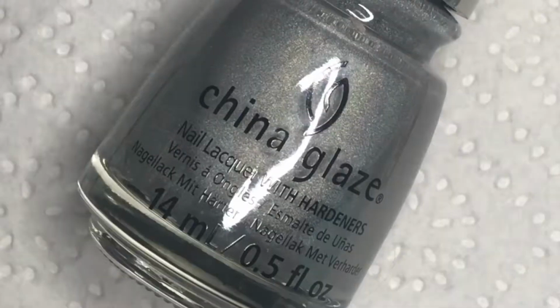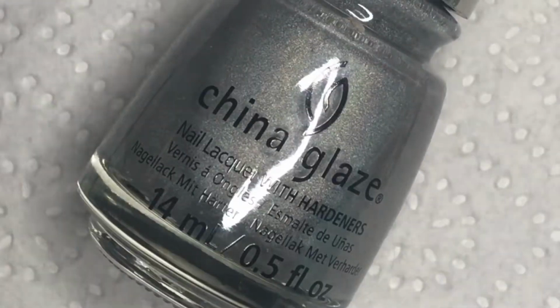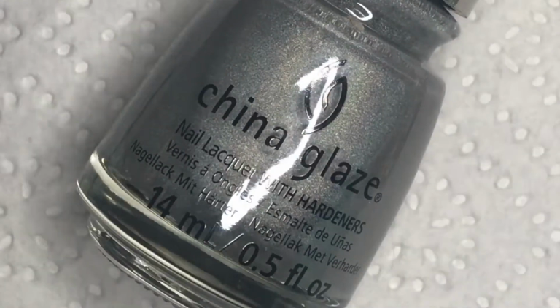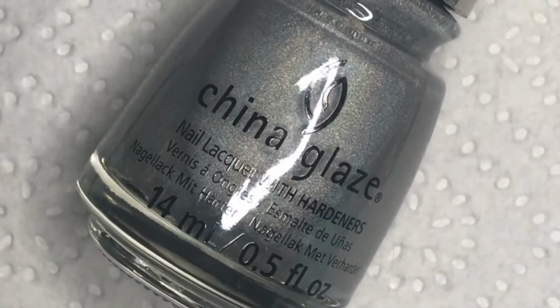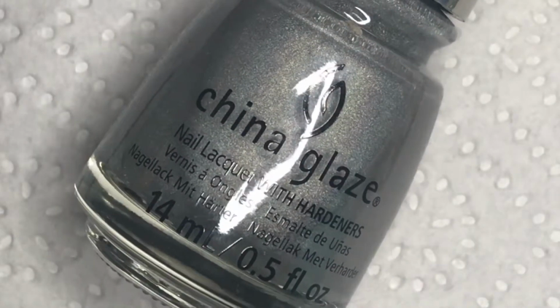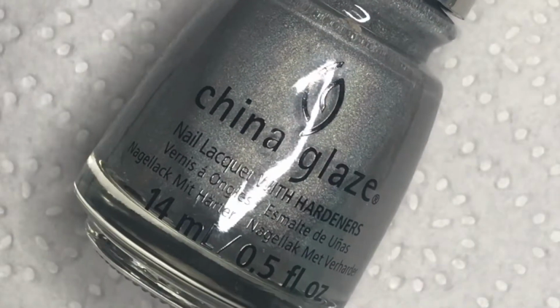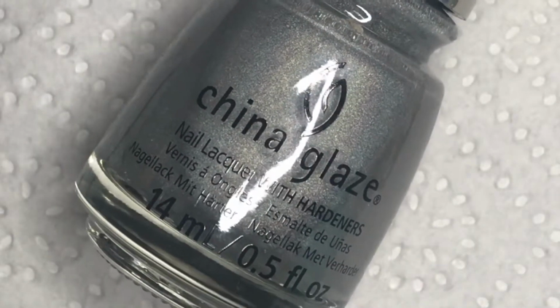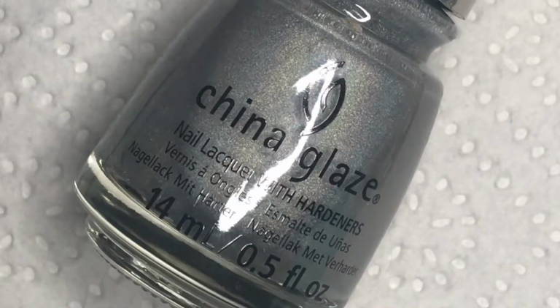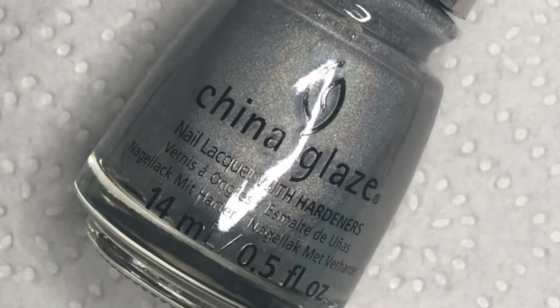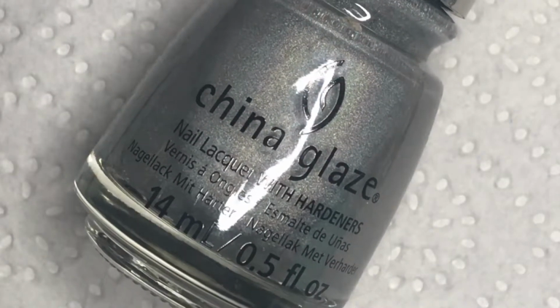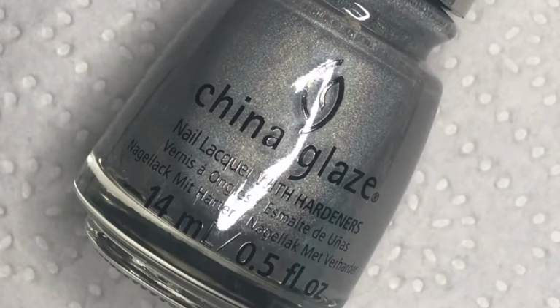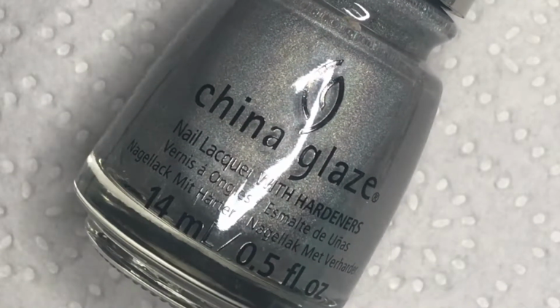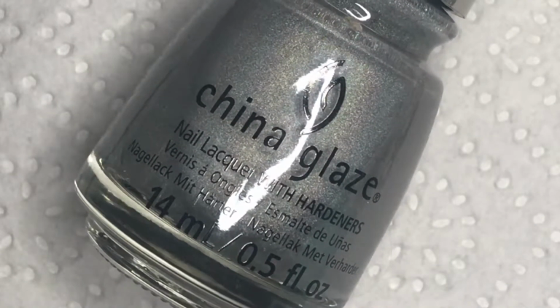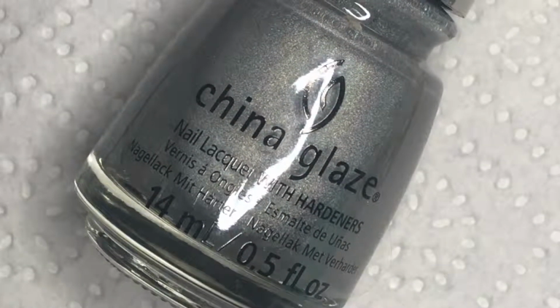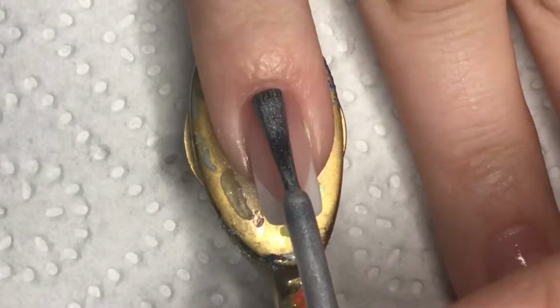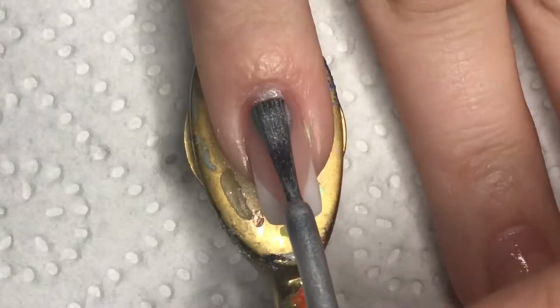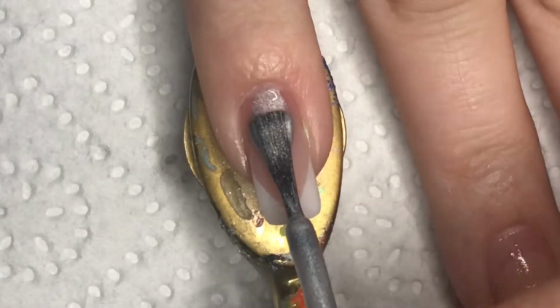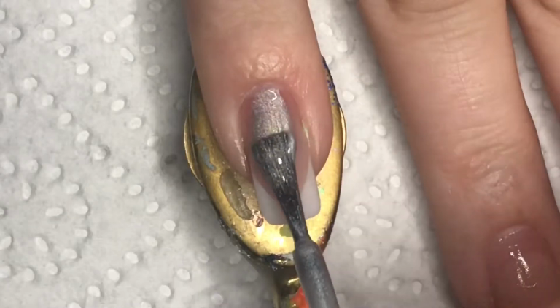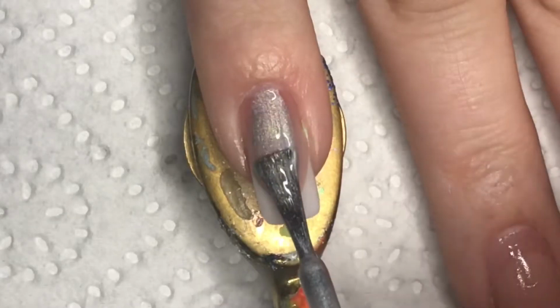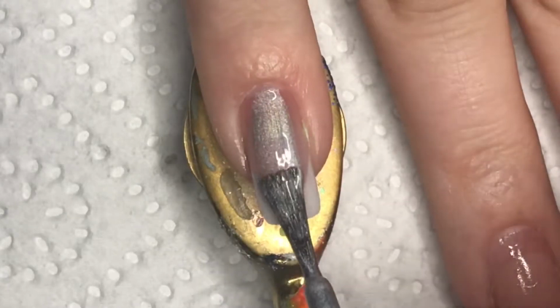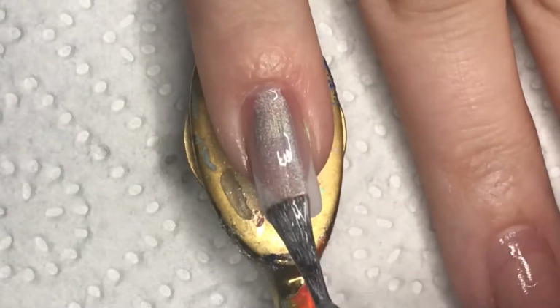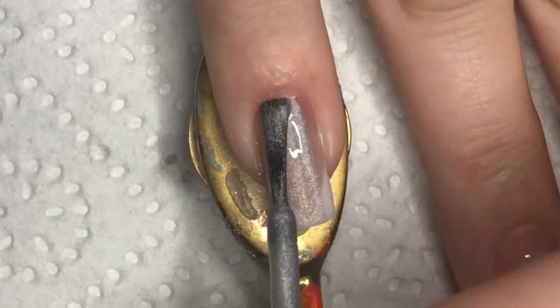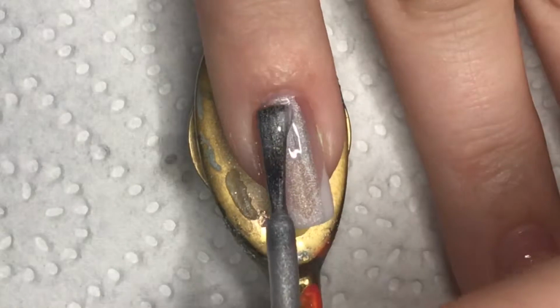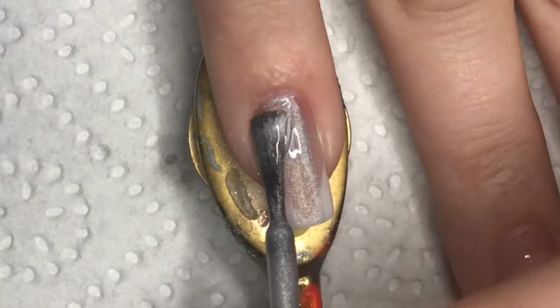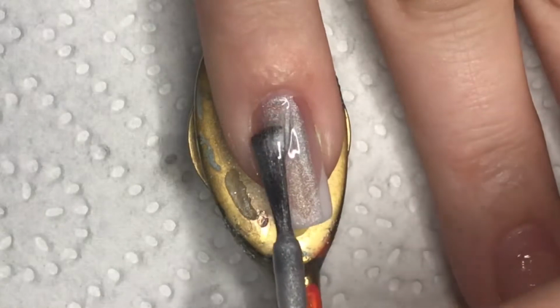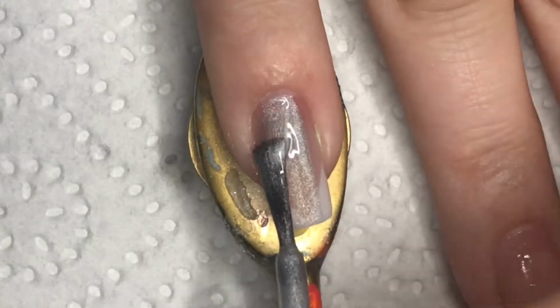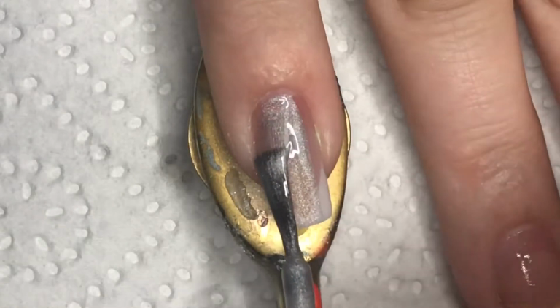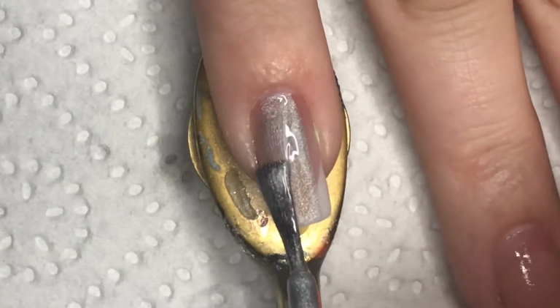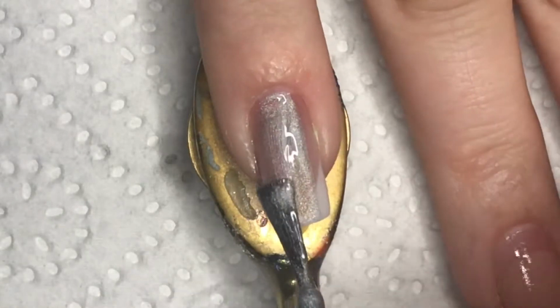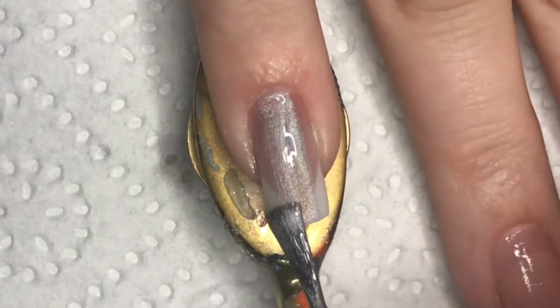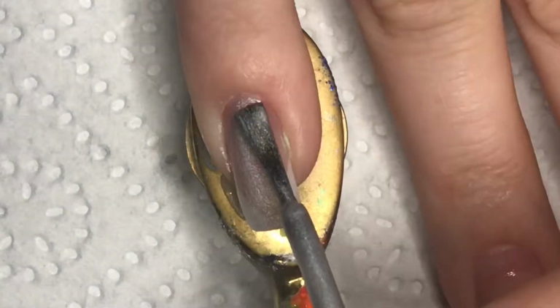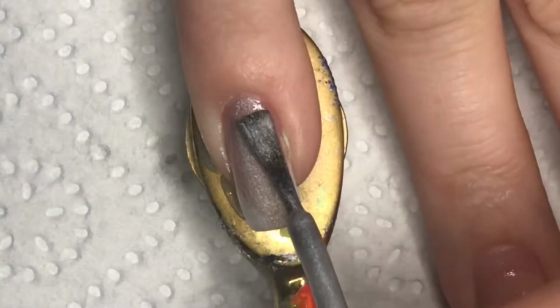Next I am using two coats of OMG by China Glaze as a holo silver base.